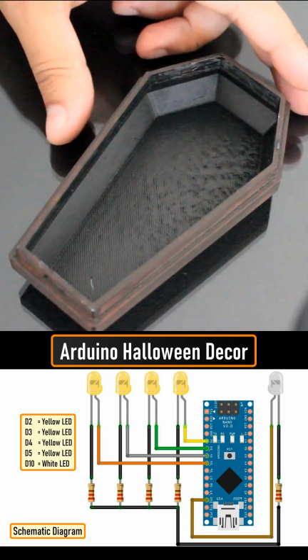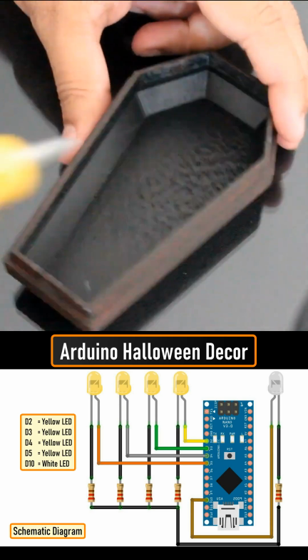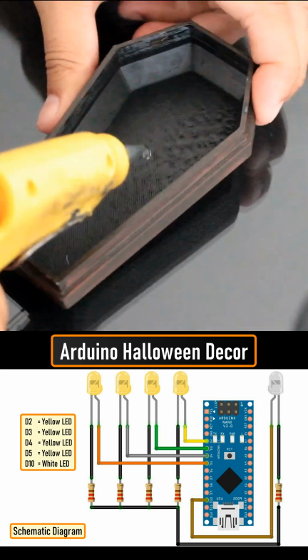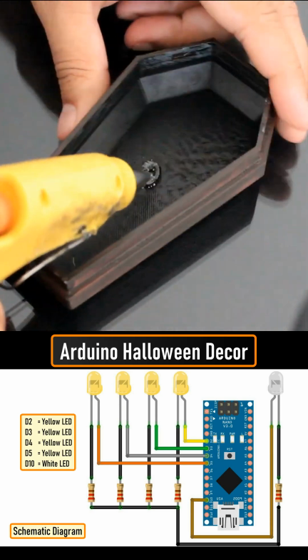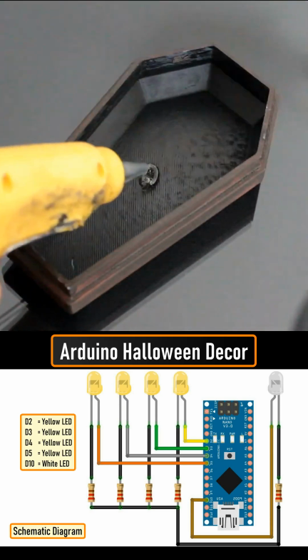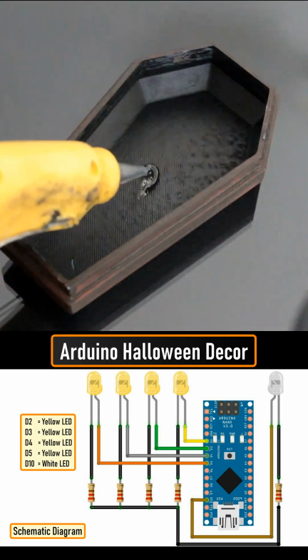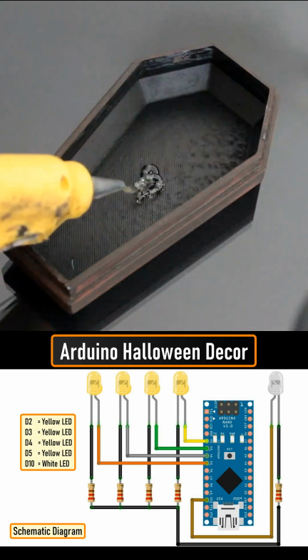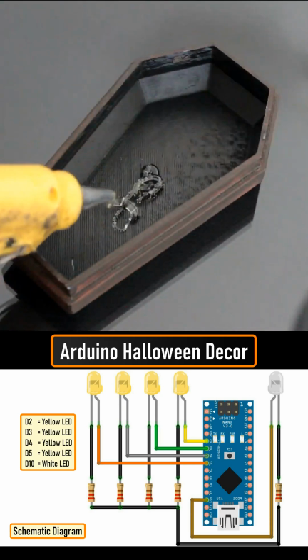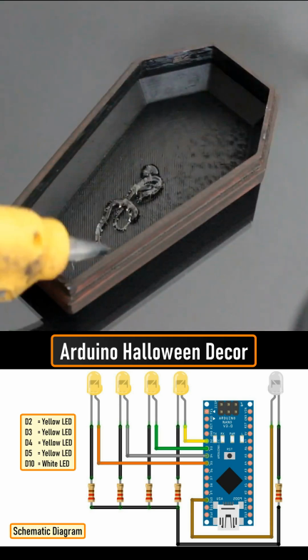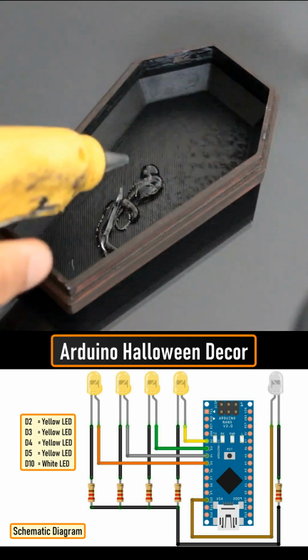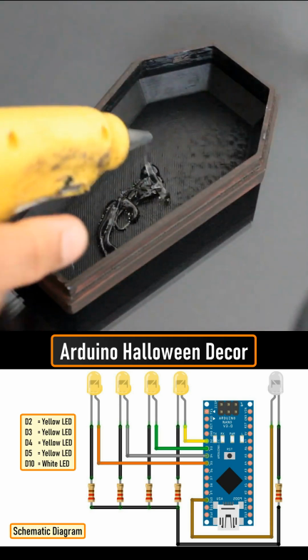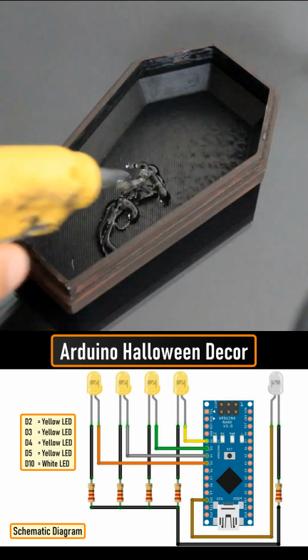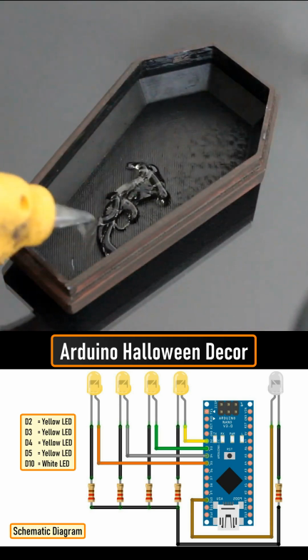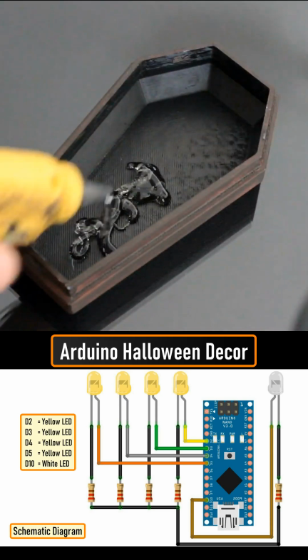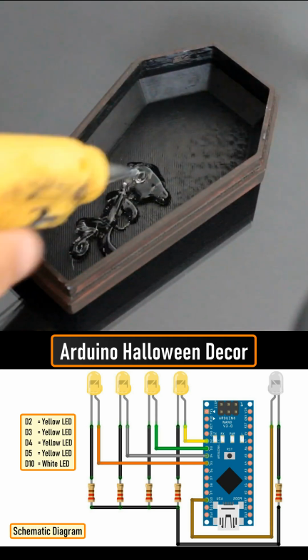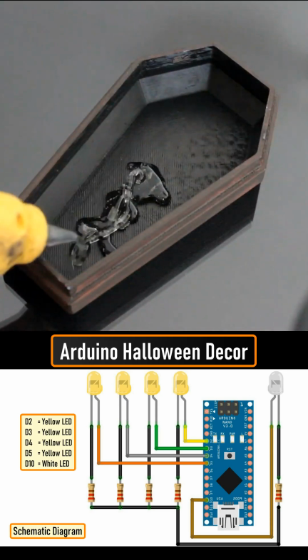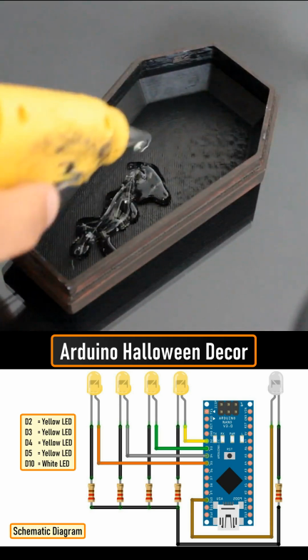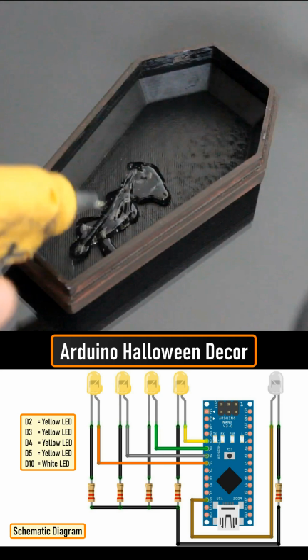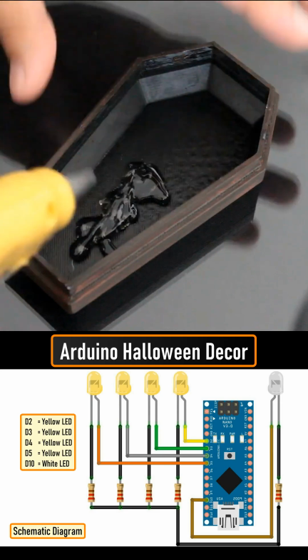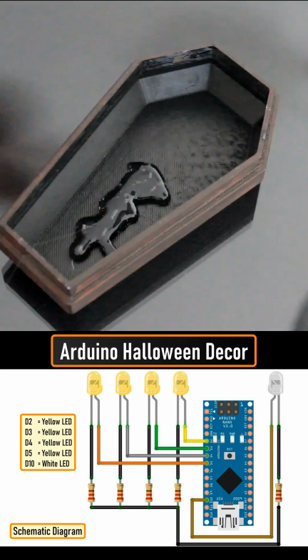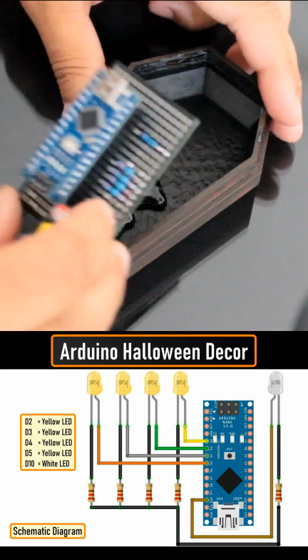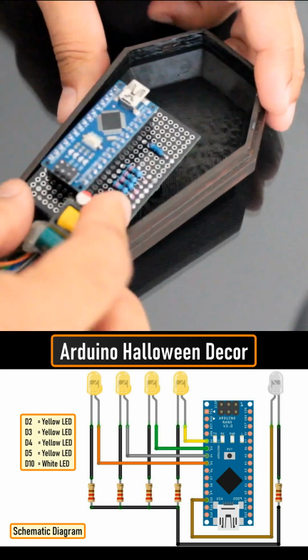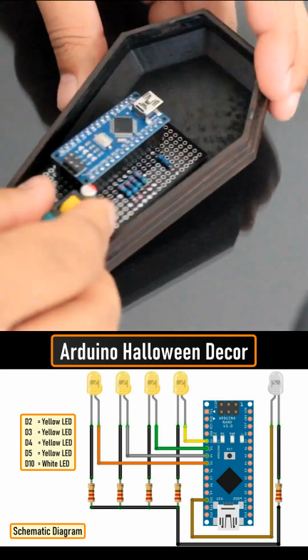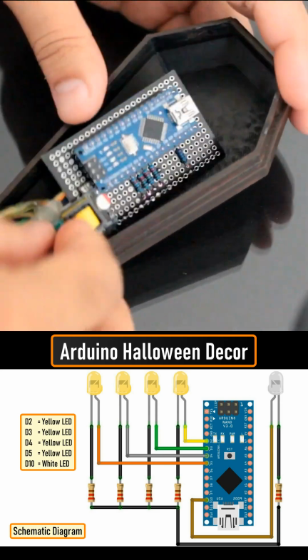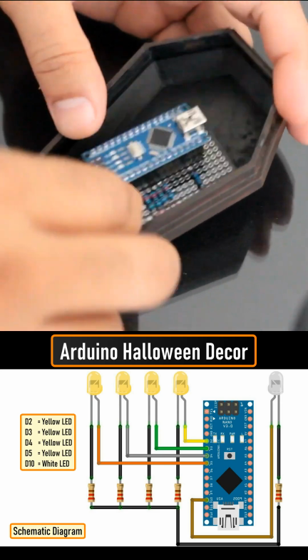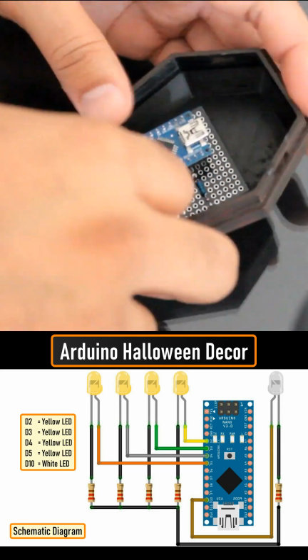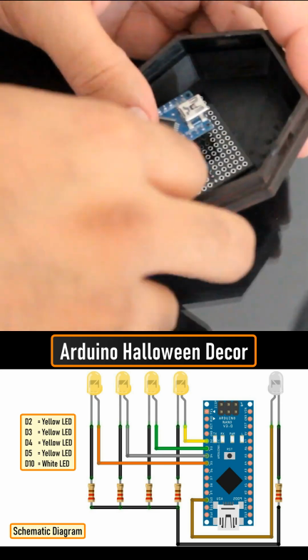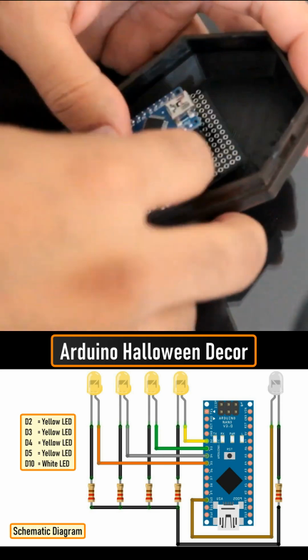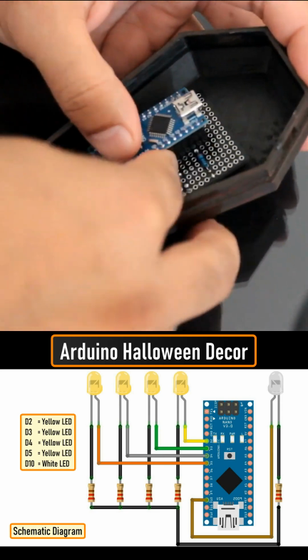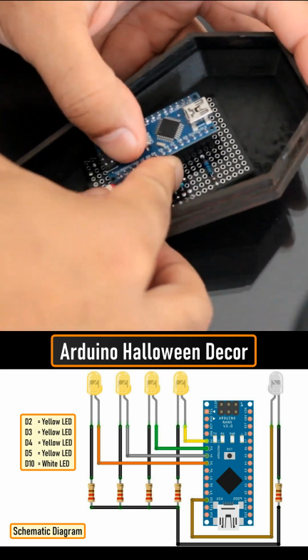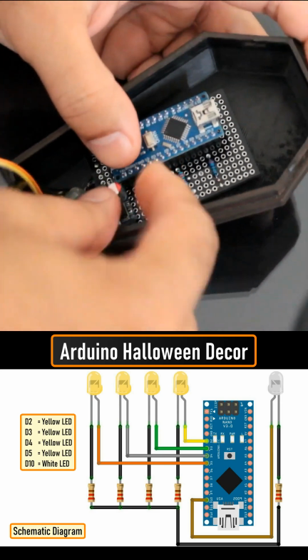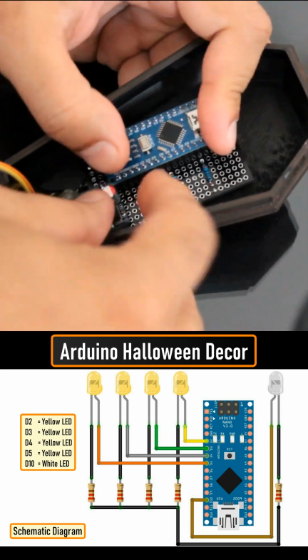Now, let's hot glue the perf board inside the coffin, followed by all the LEDs to the wooden block.